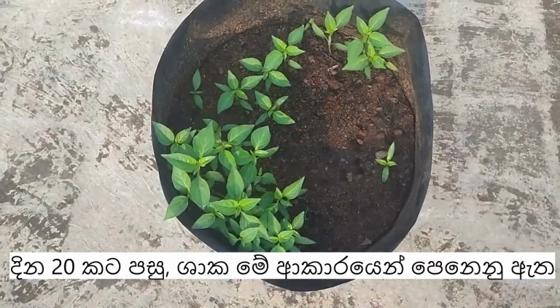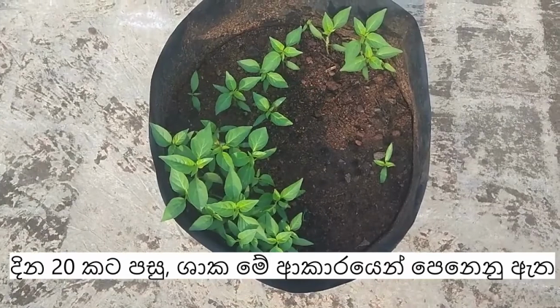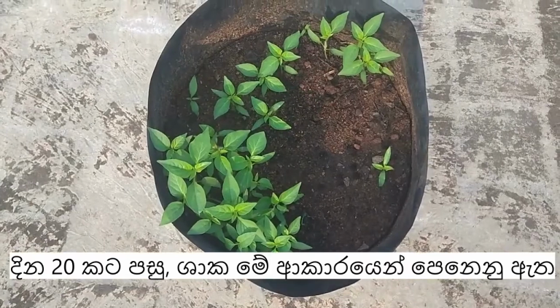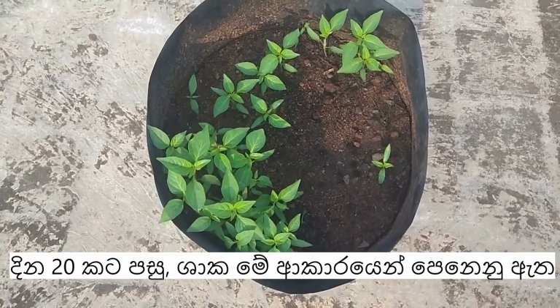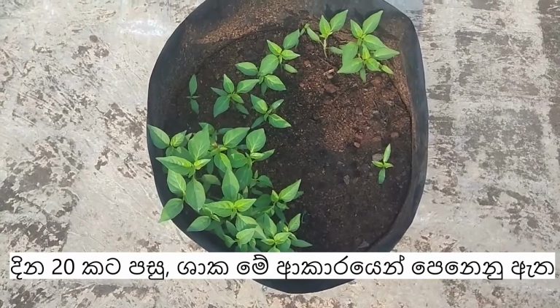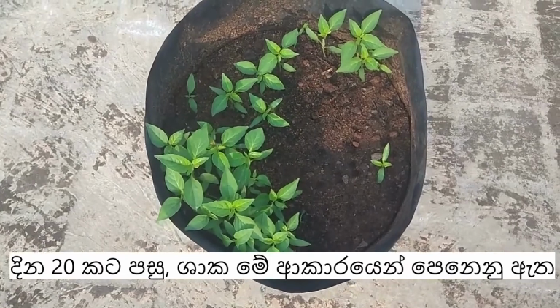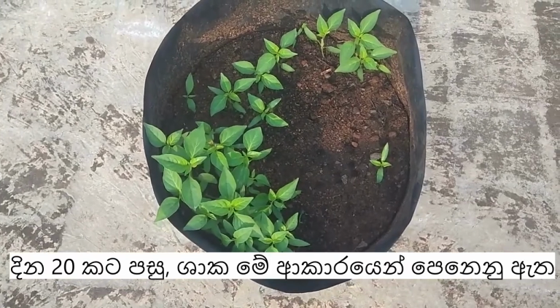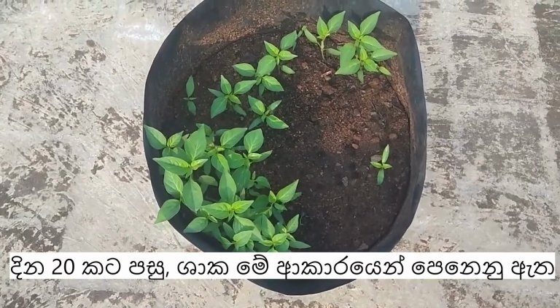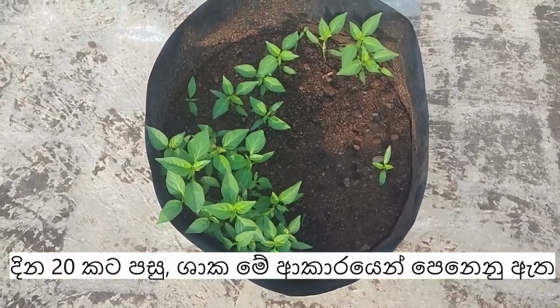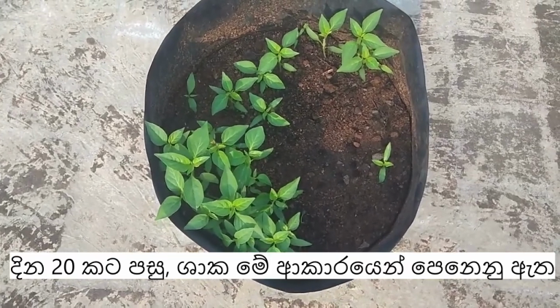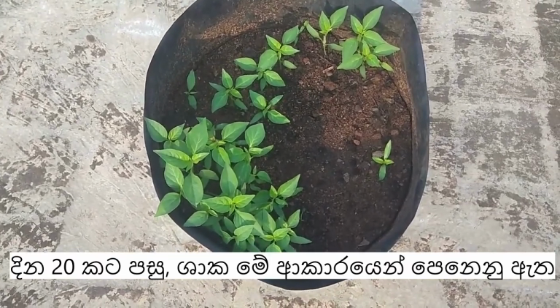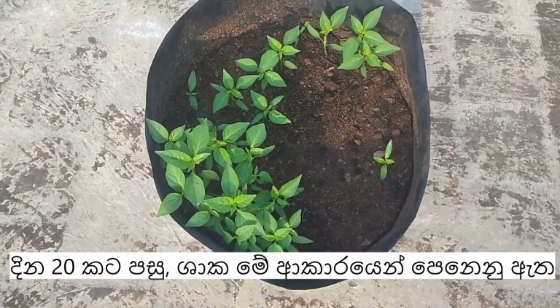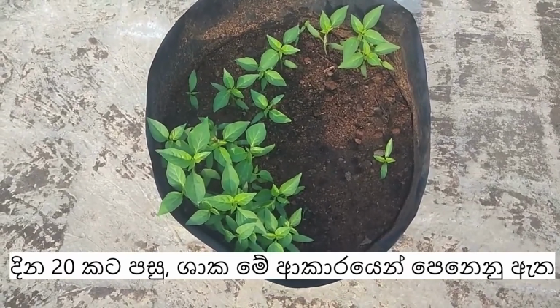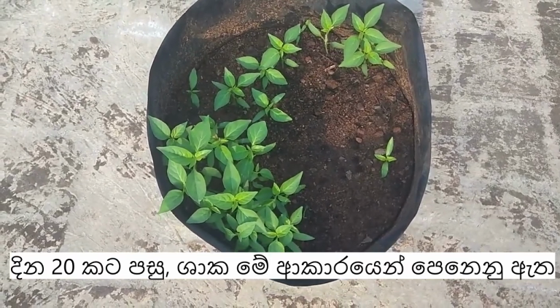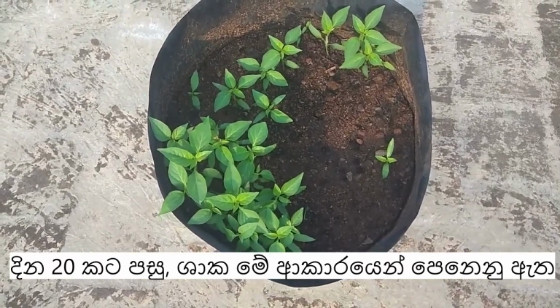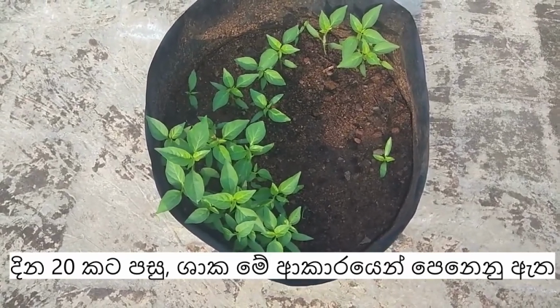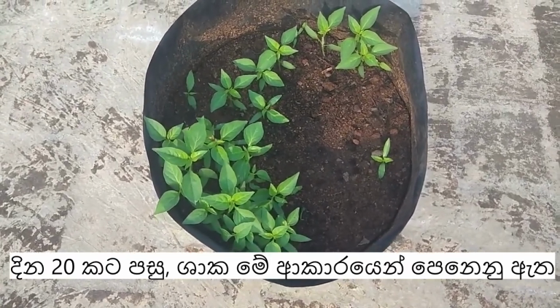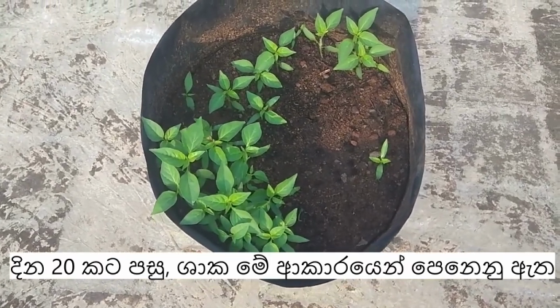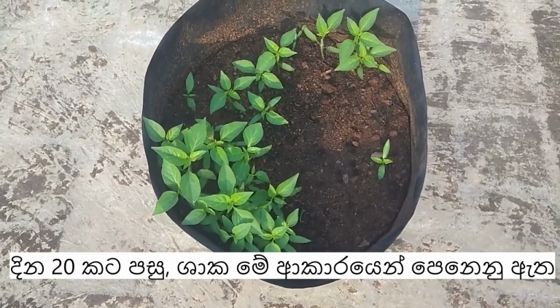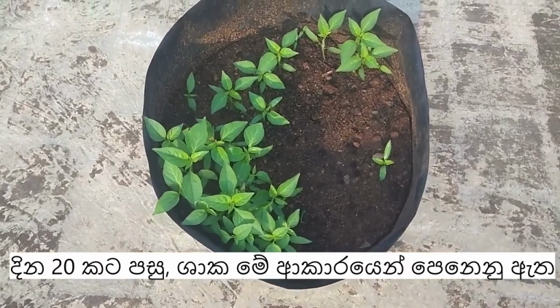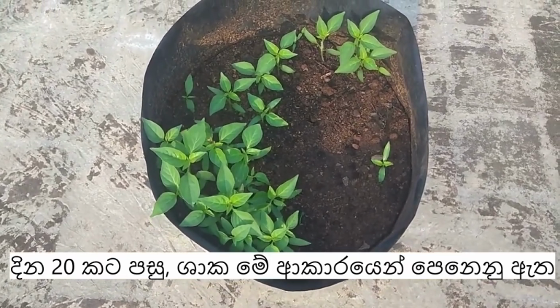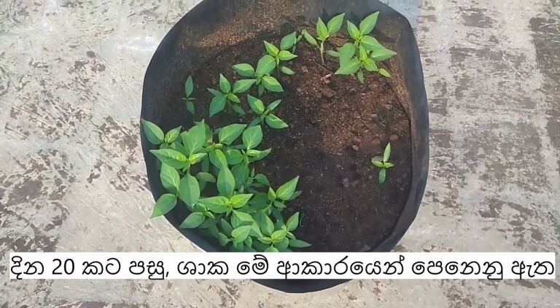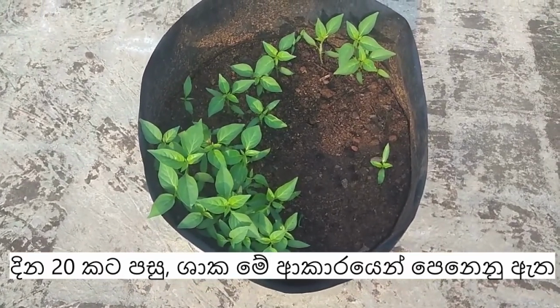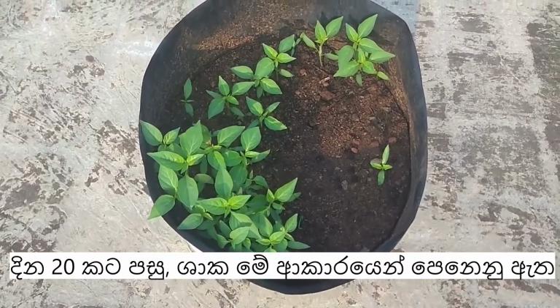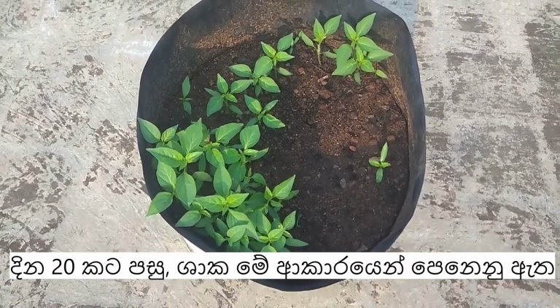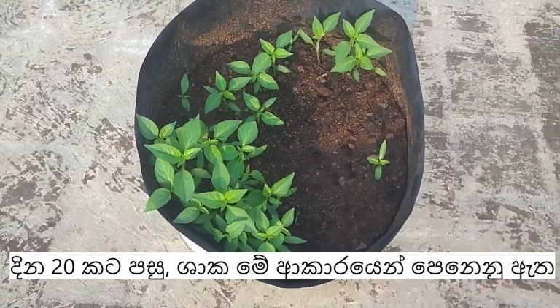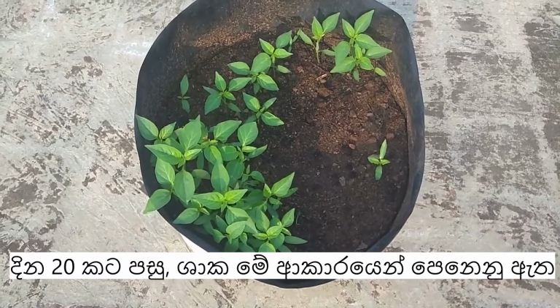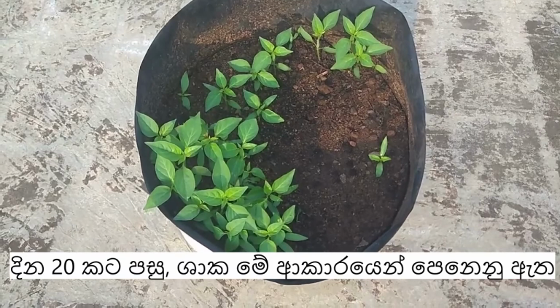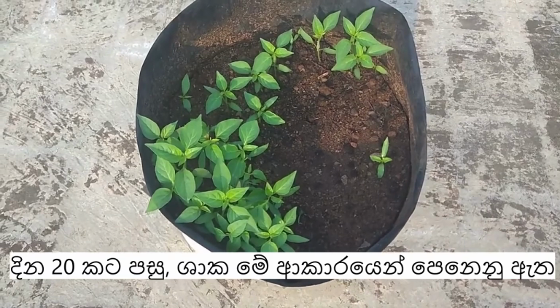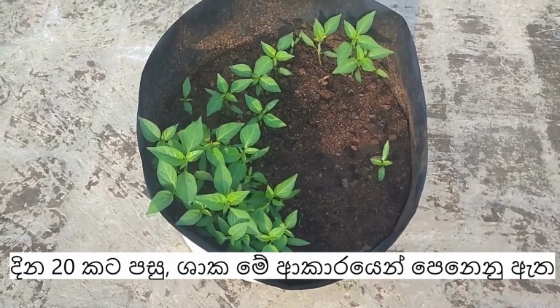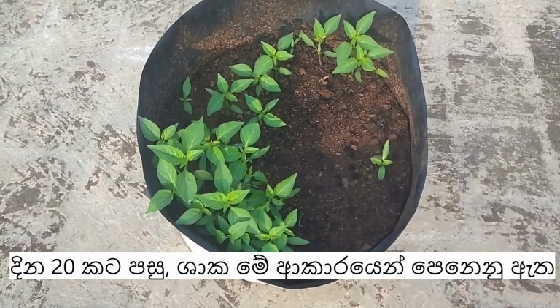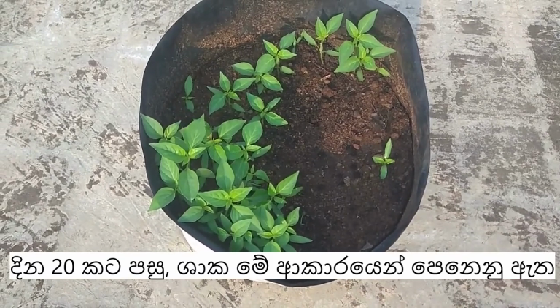After 20 days, the seeds have germinated and the seedlings have grown from 2 to 4 inches.